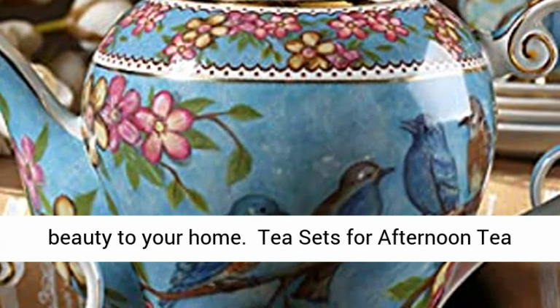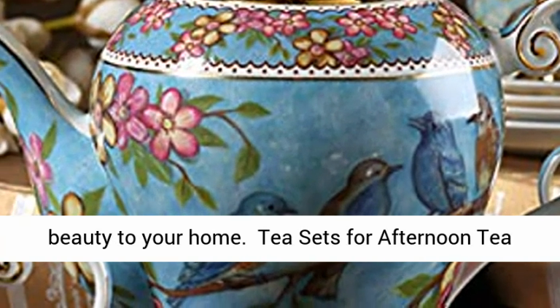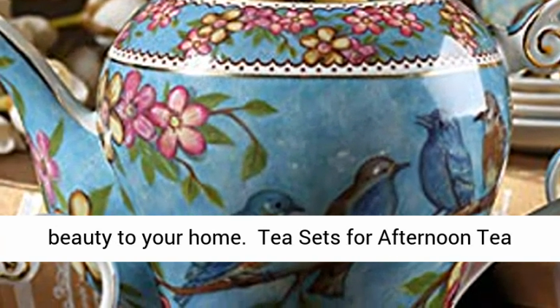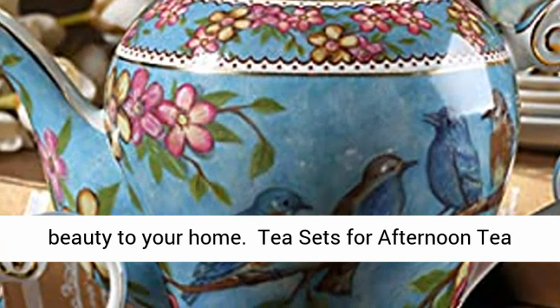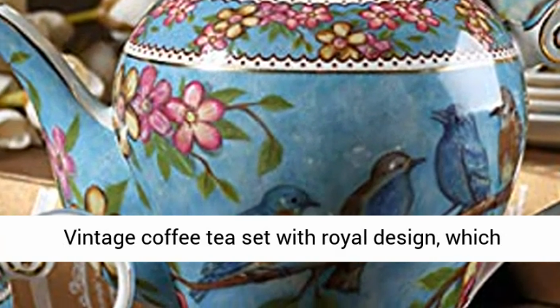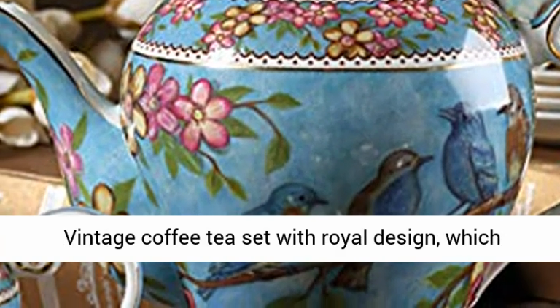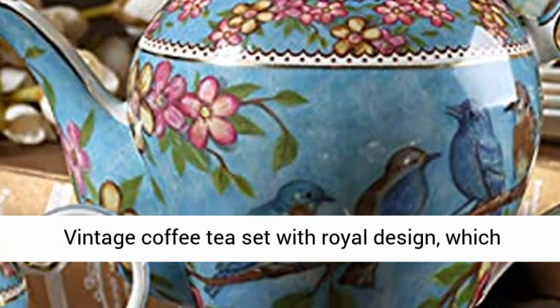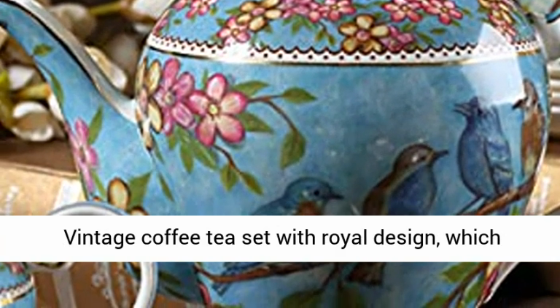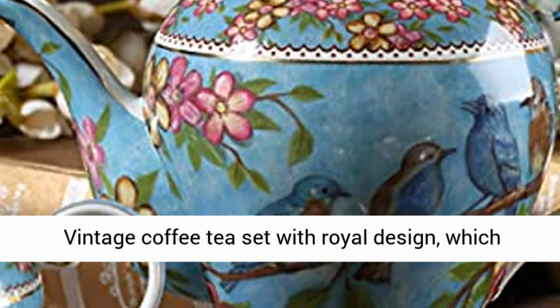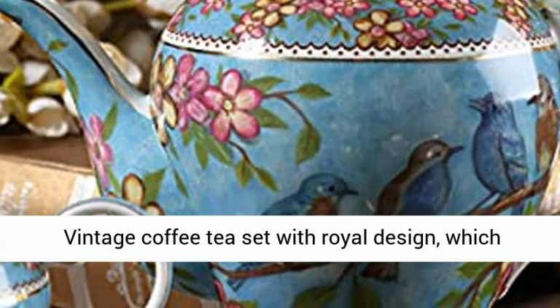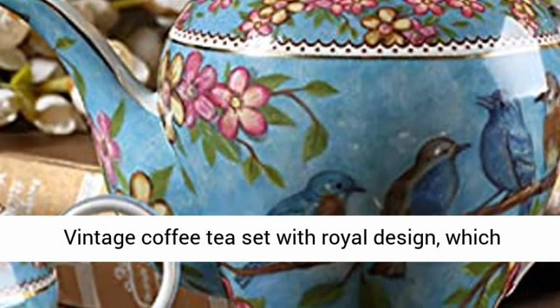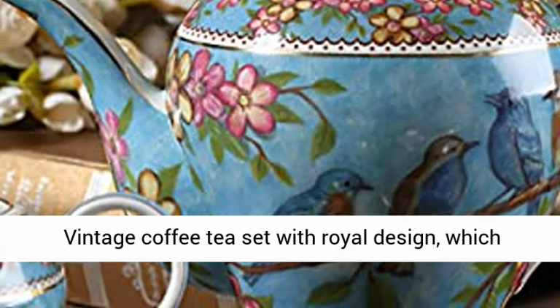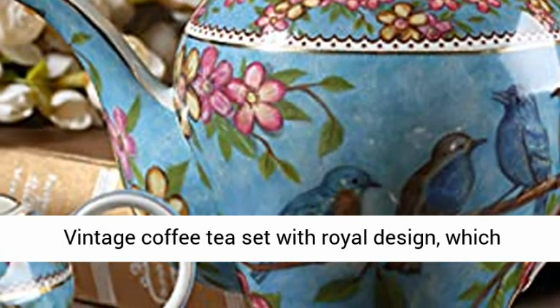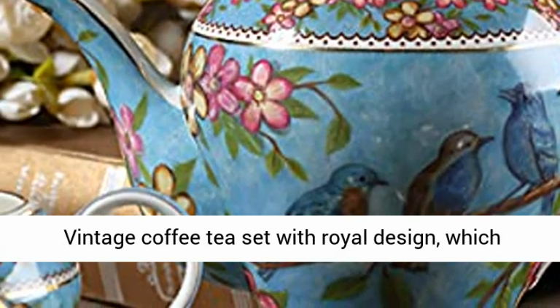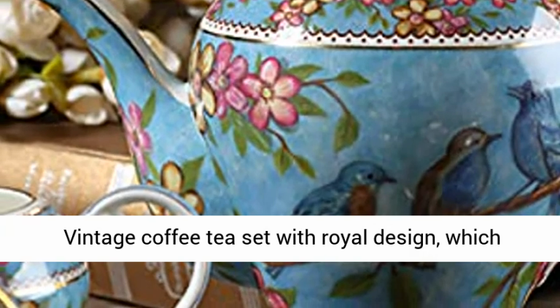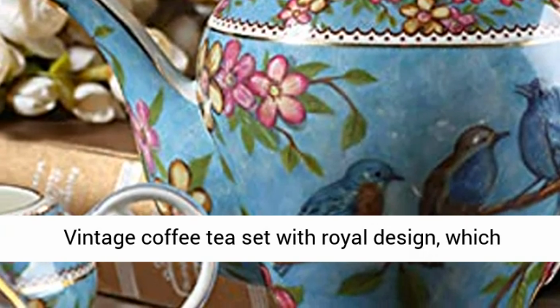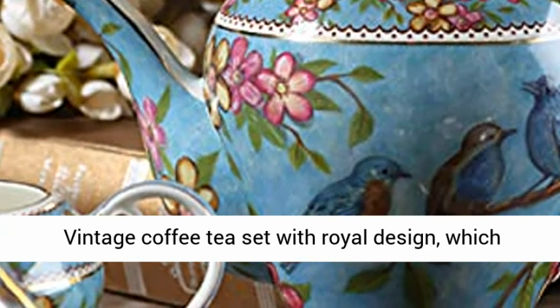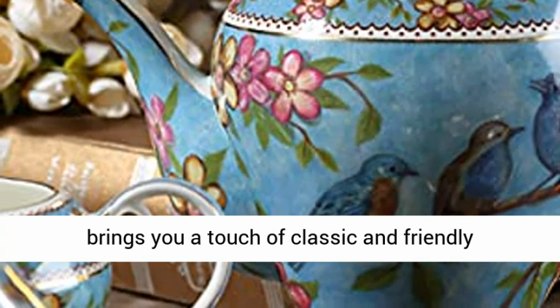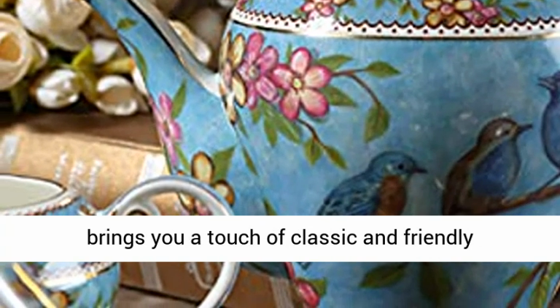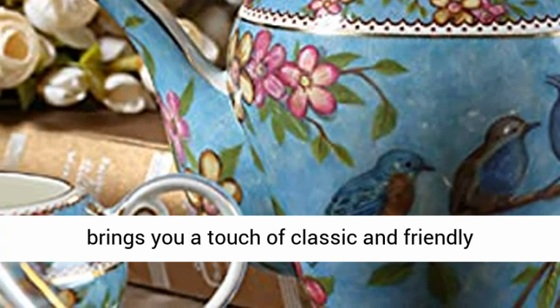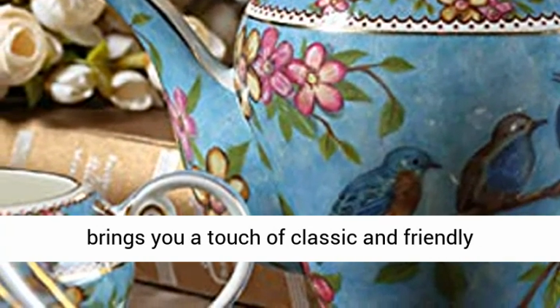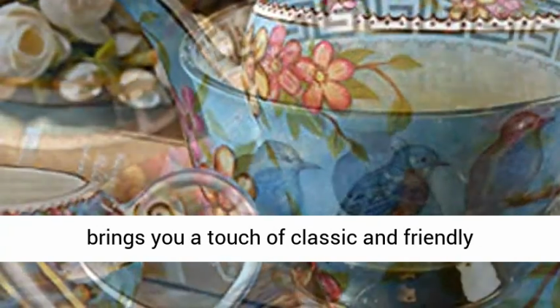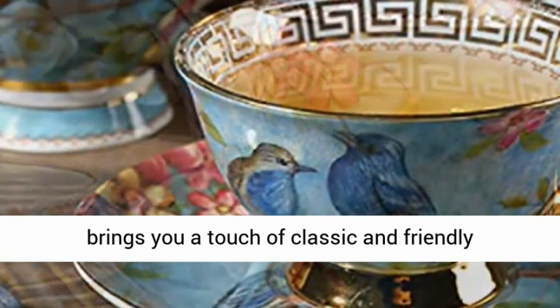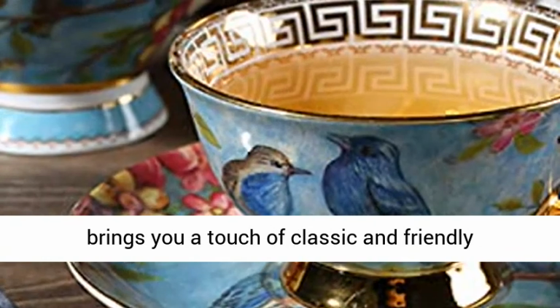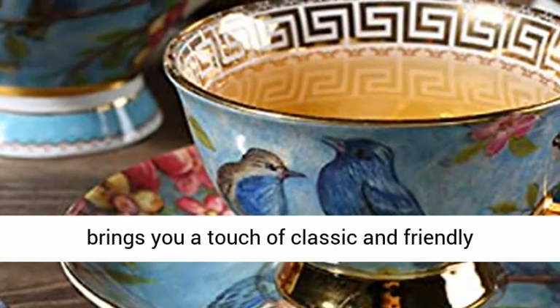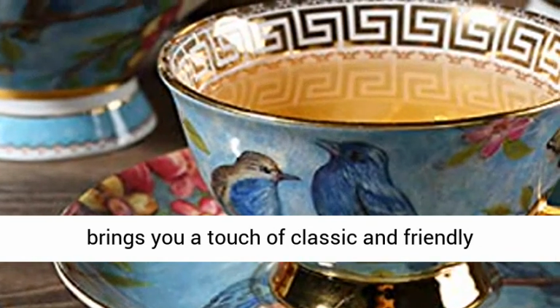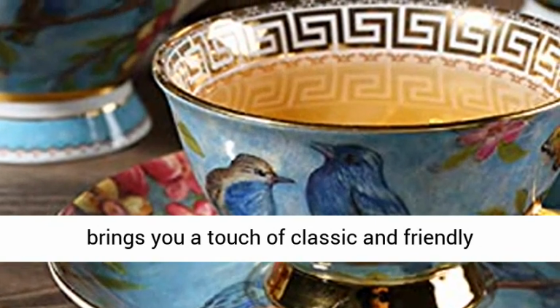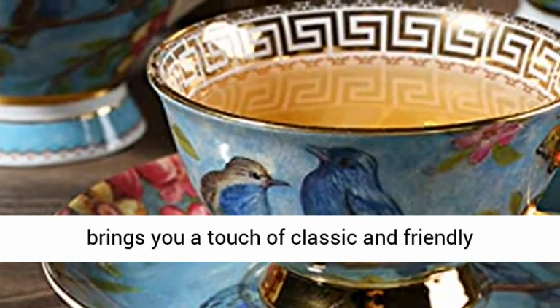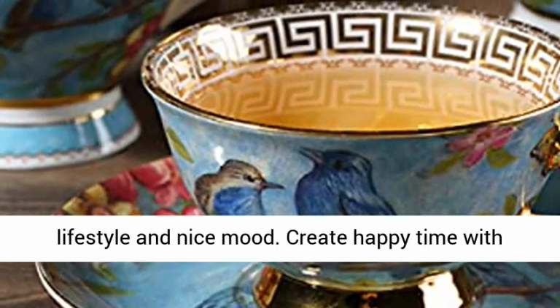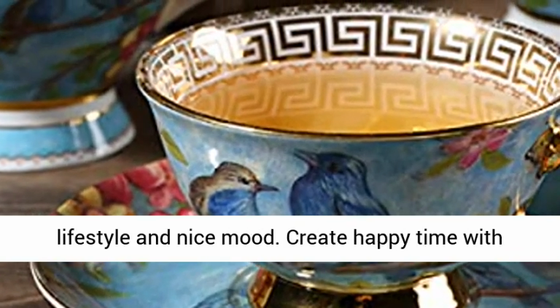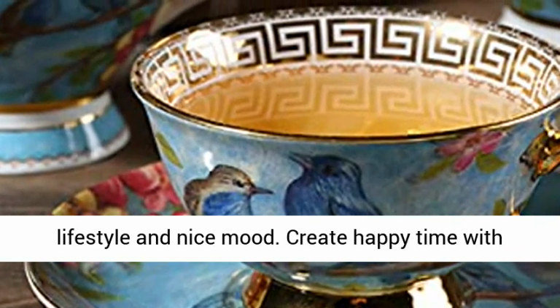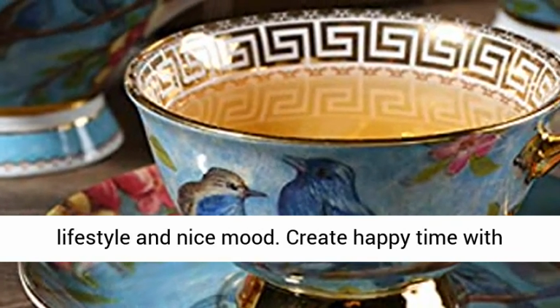Tea sets for afternoon tea — vintage coffee tea set with Royal design, which brings you a touch of classic and friendly lifestyle and a nice mood.